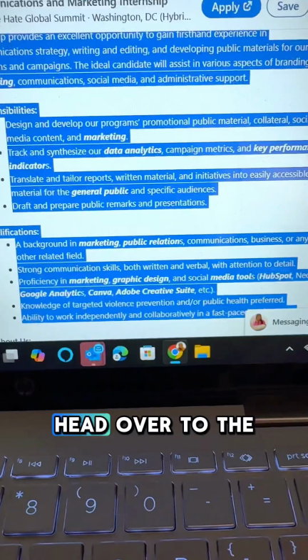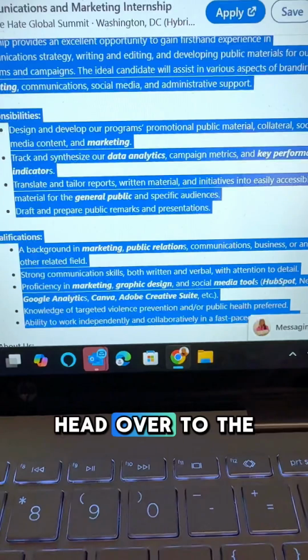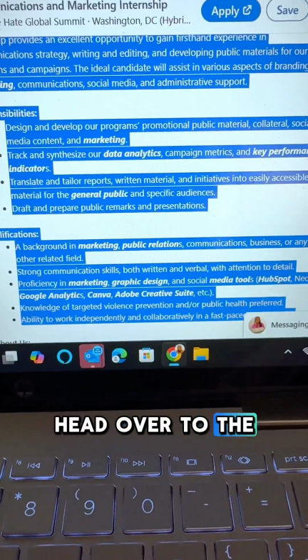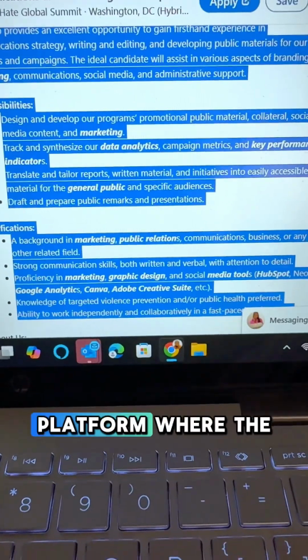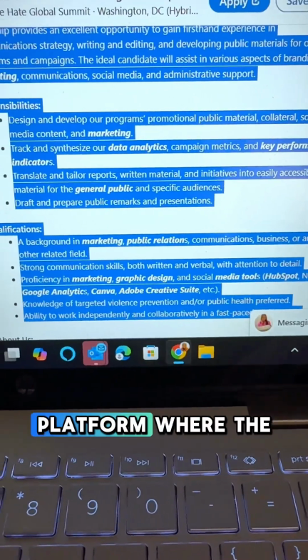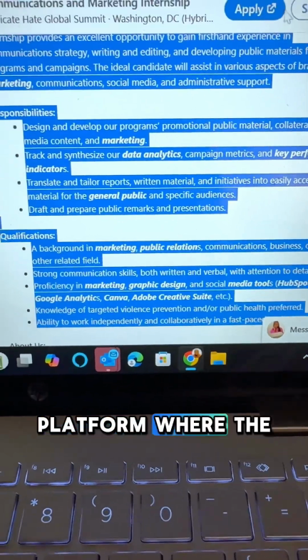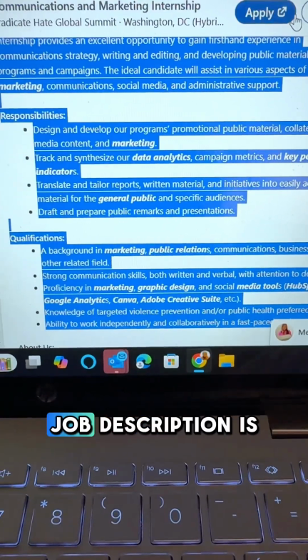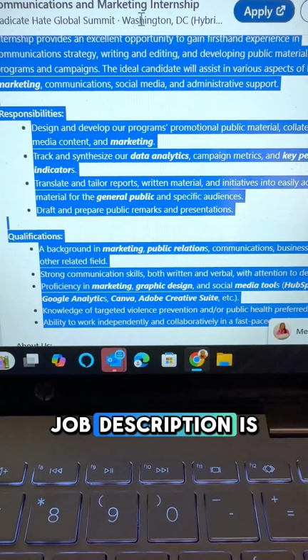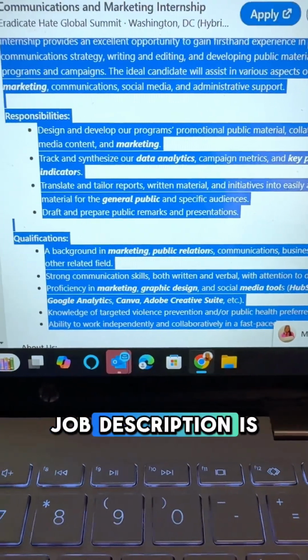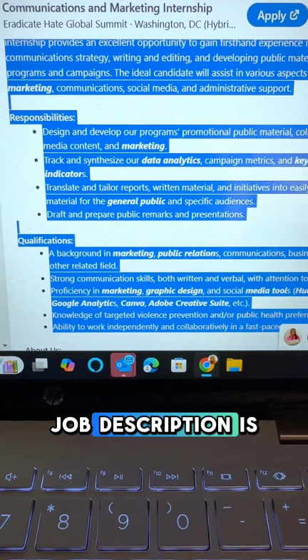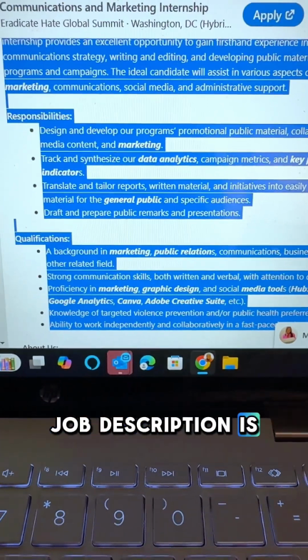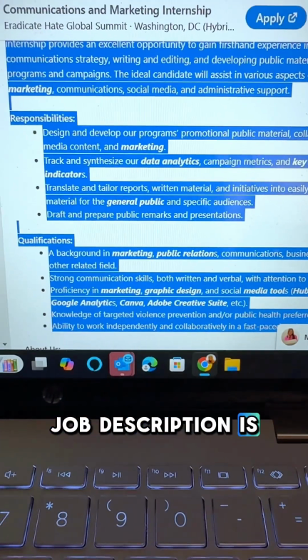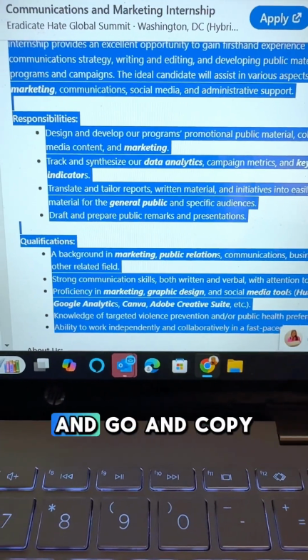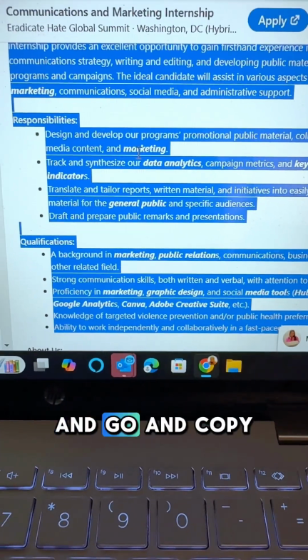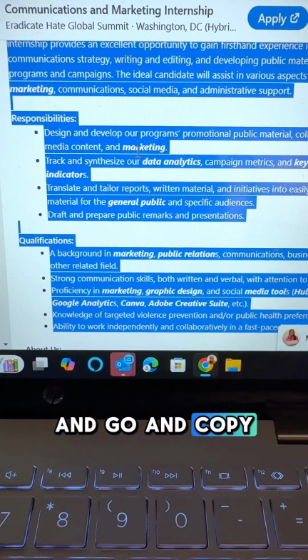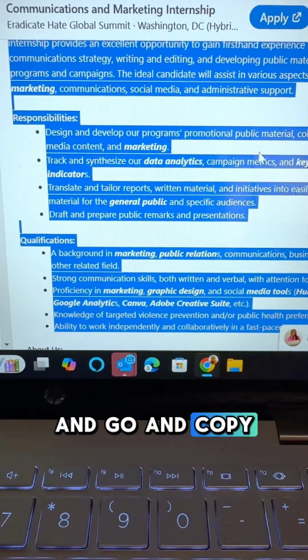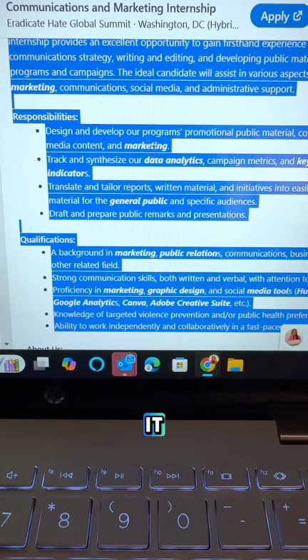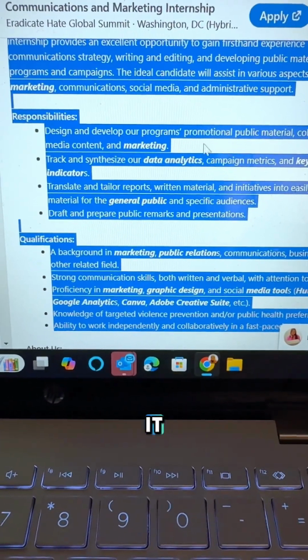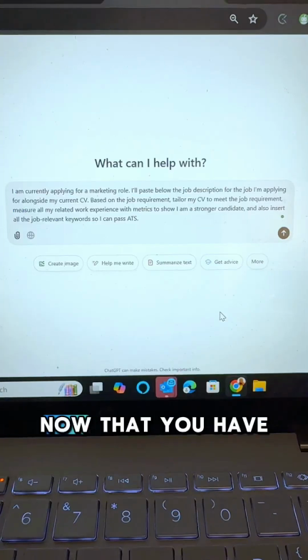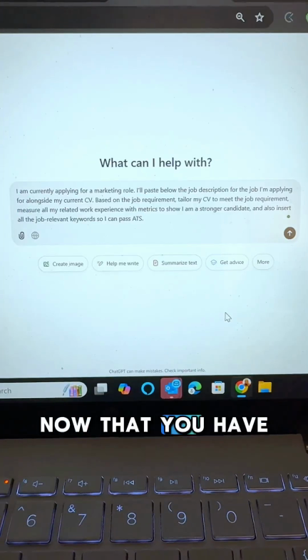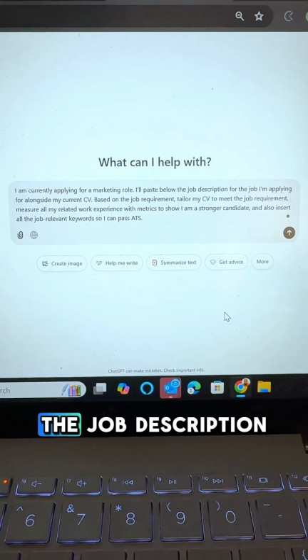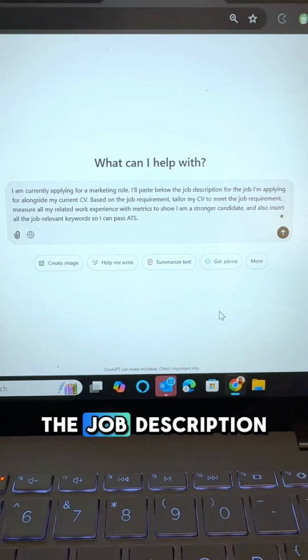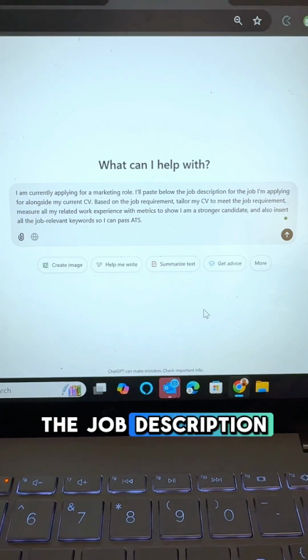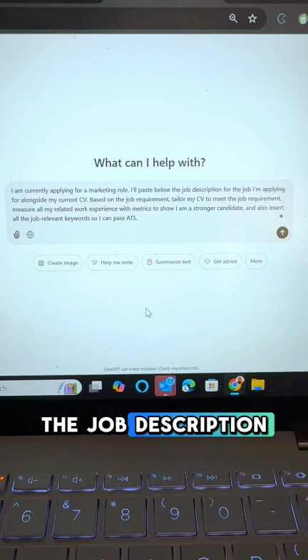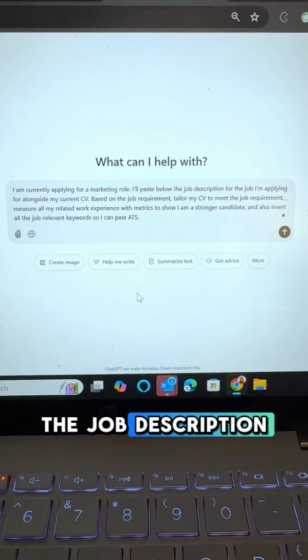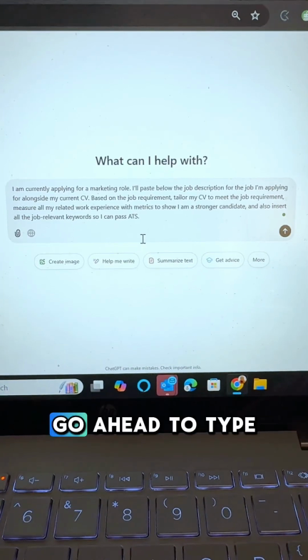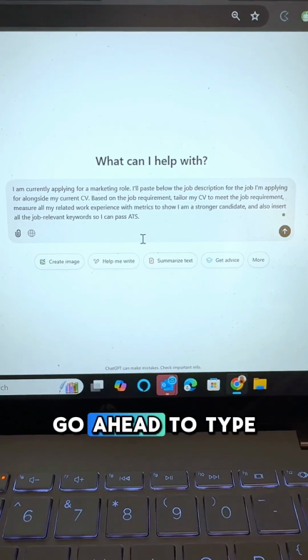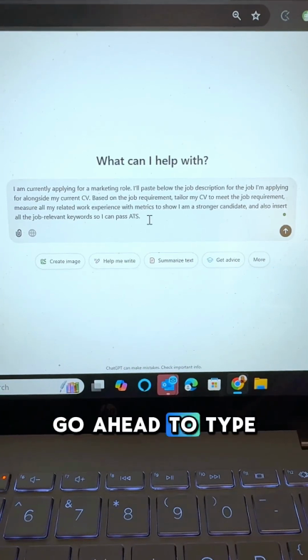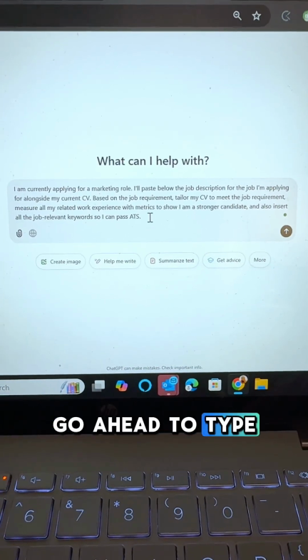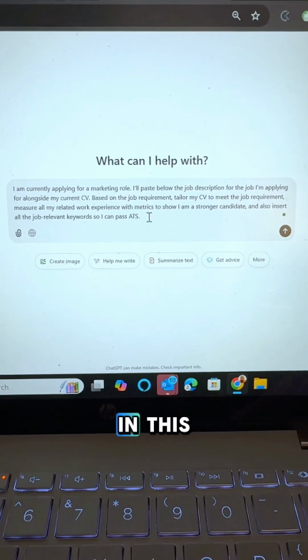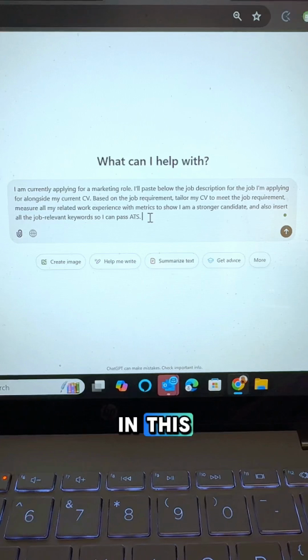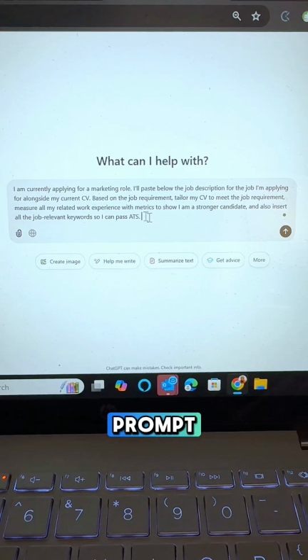head over to the platform where the job description is and go and copy it. Now that you have the job description, go ahead and type in this prompt.